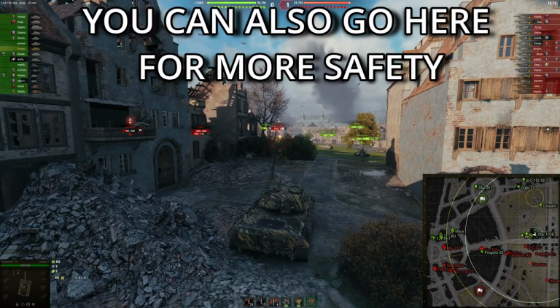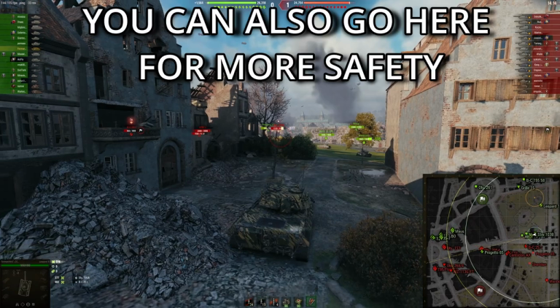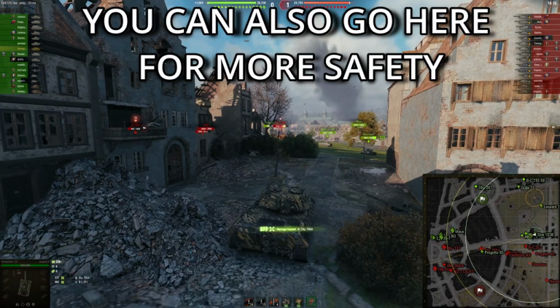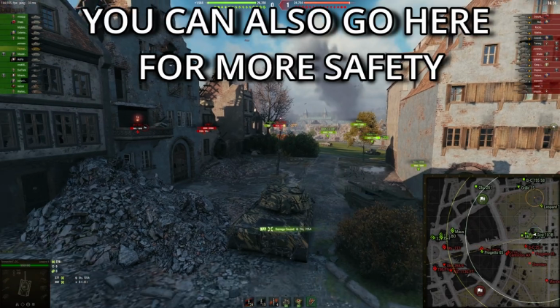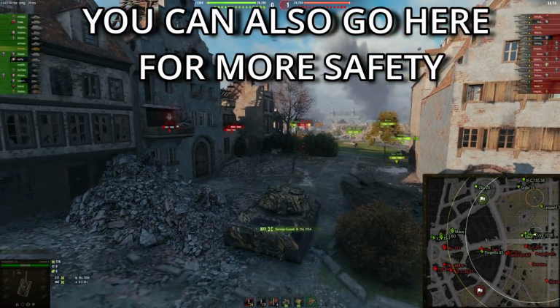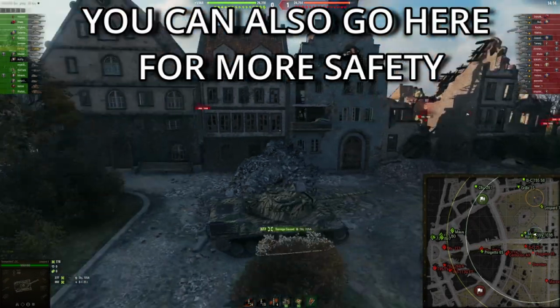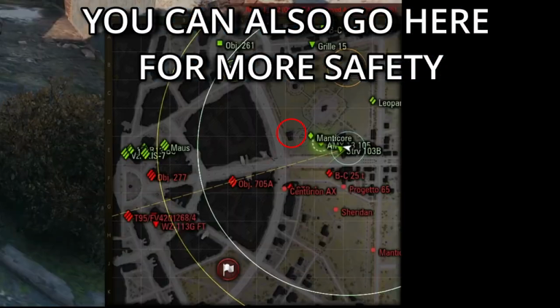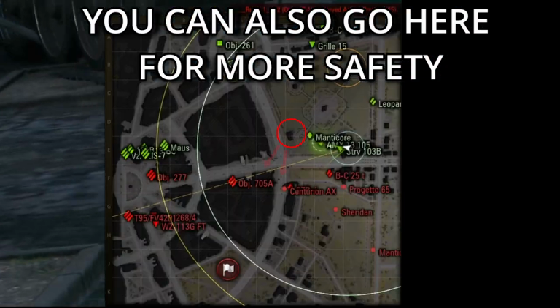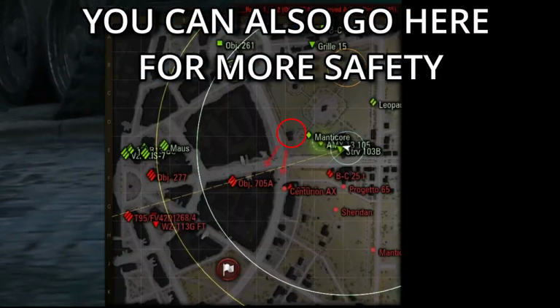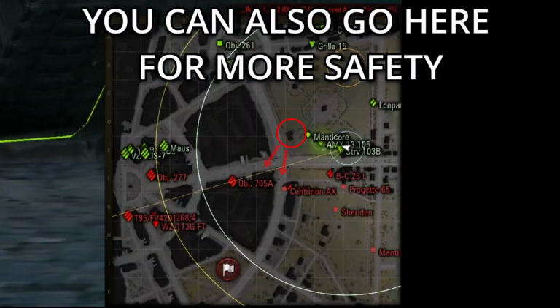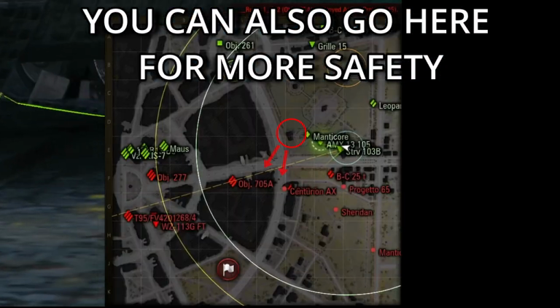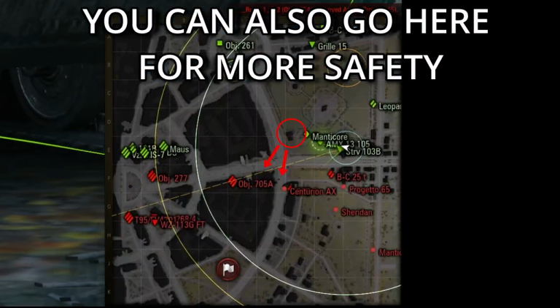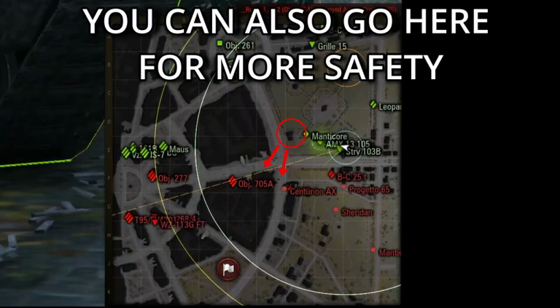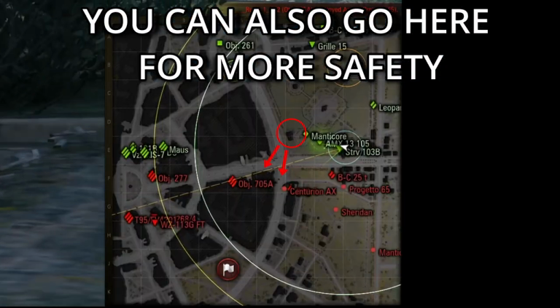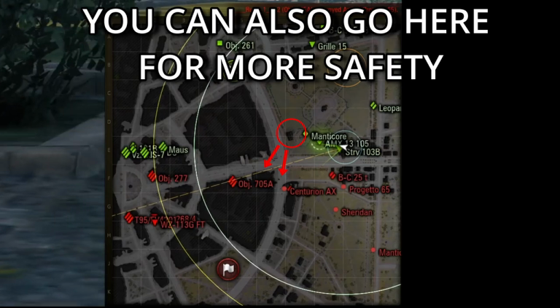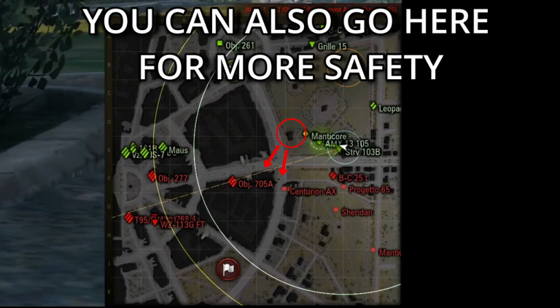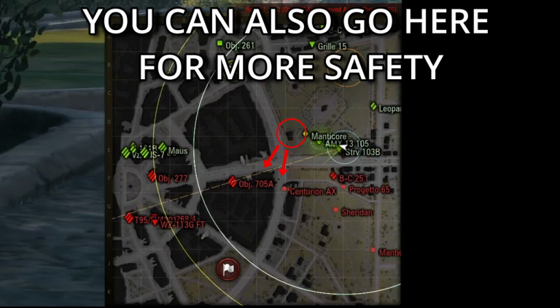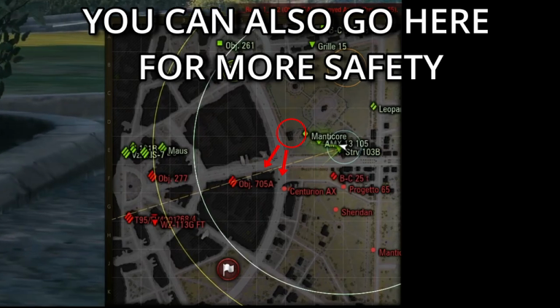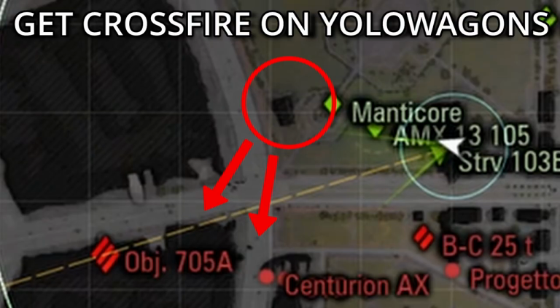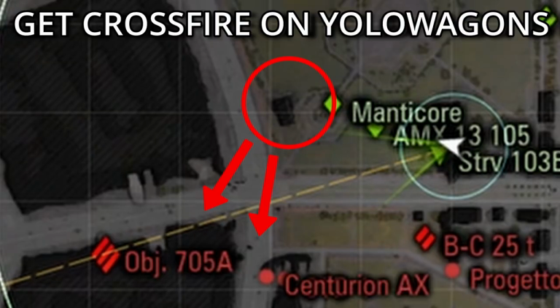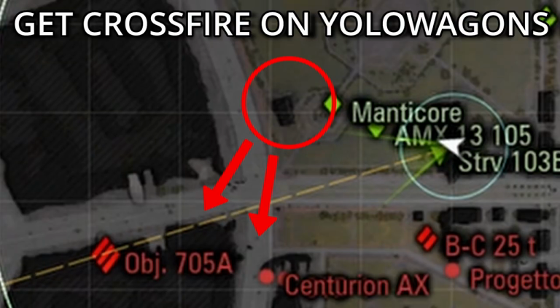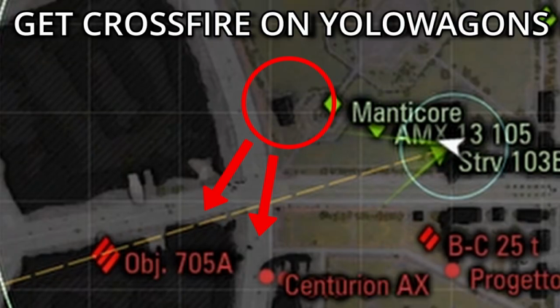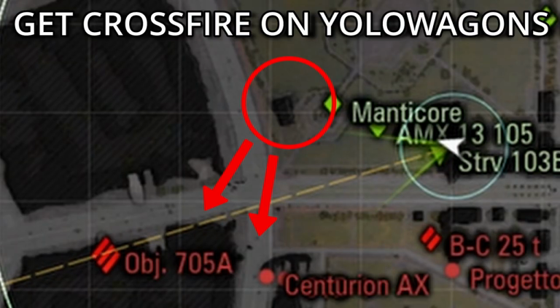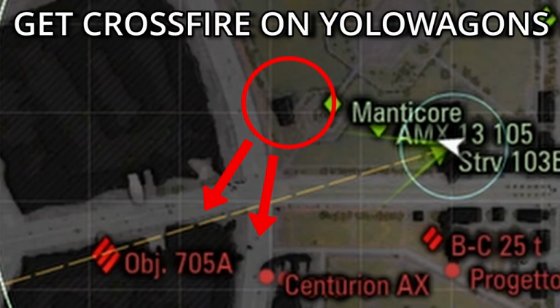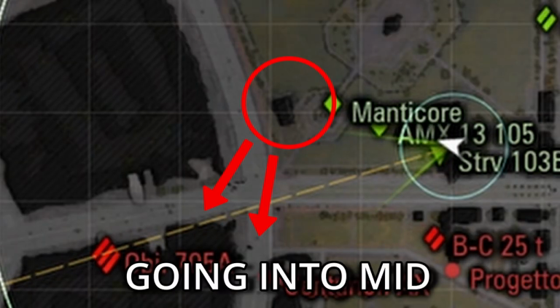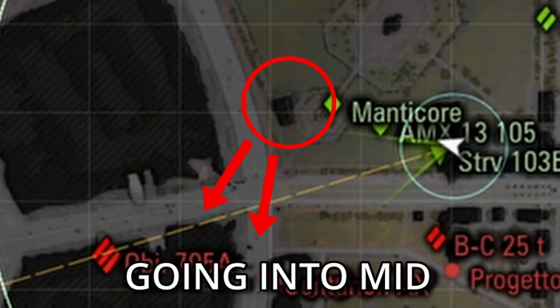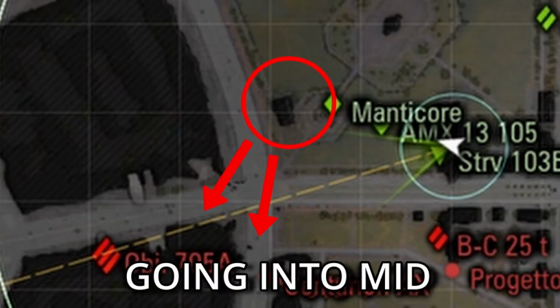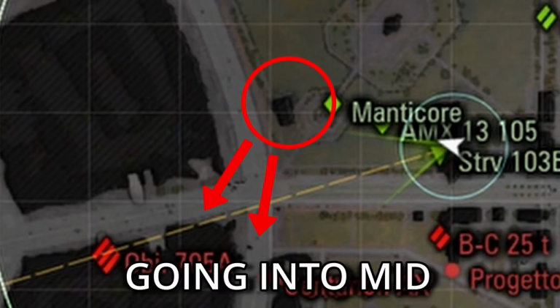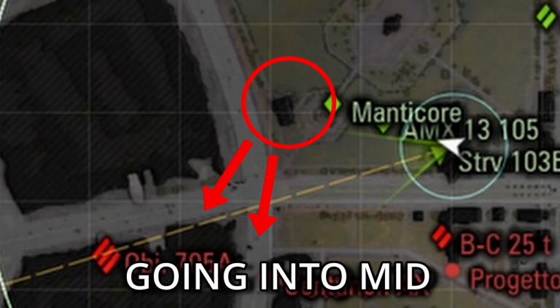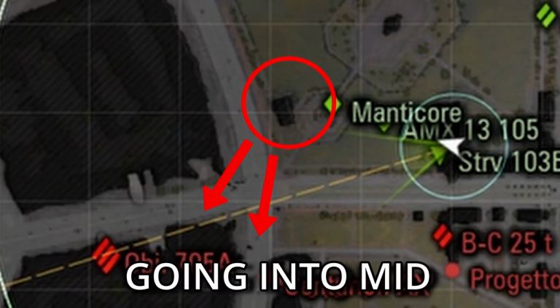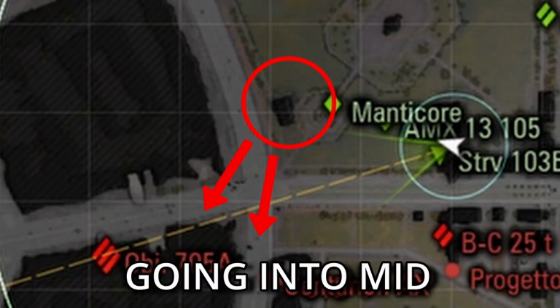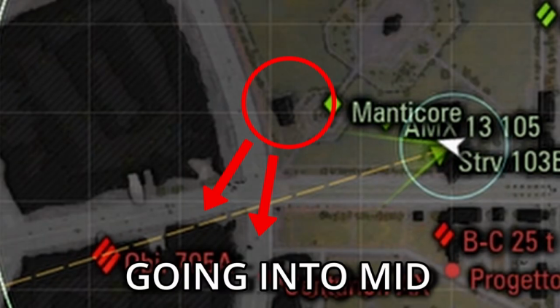All you have to do is push to this position and then pre-aim at the cross — essentially it's just free damage.